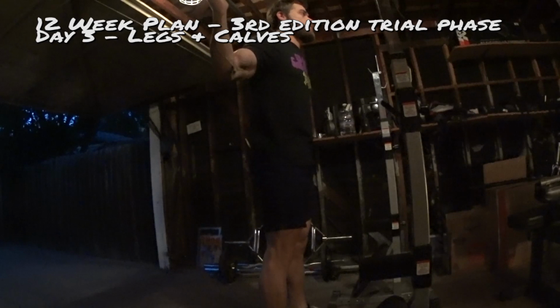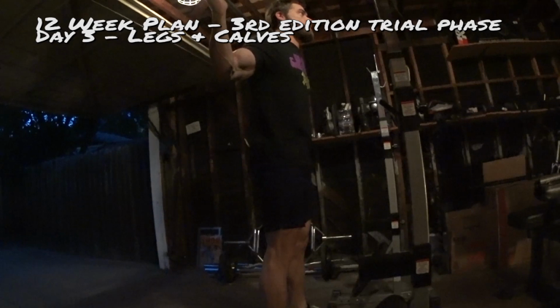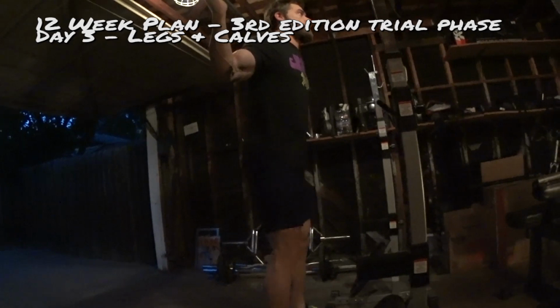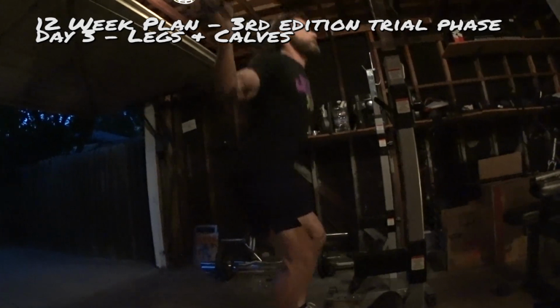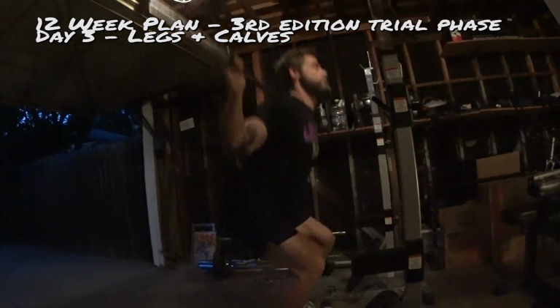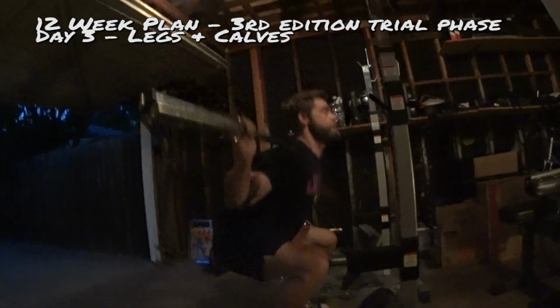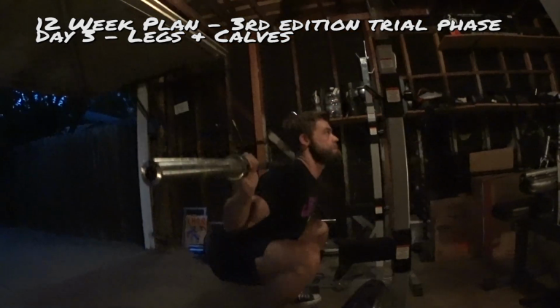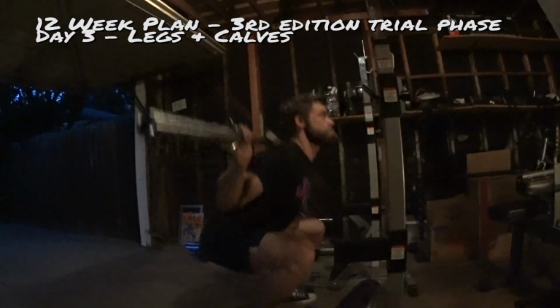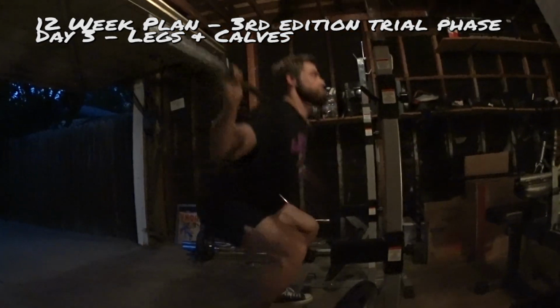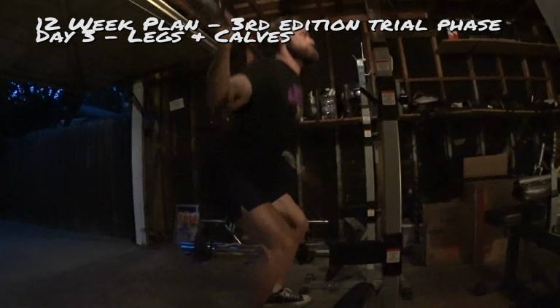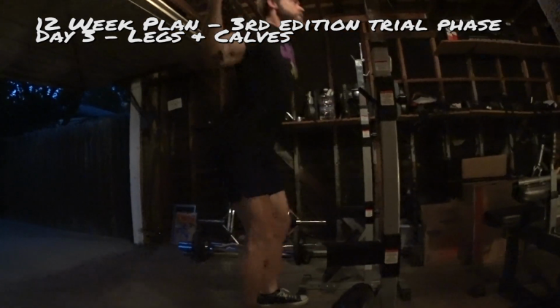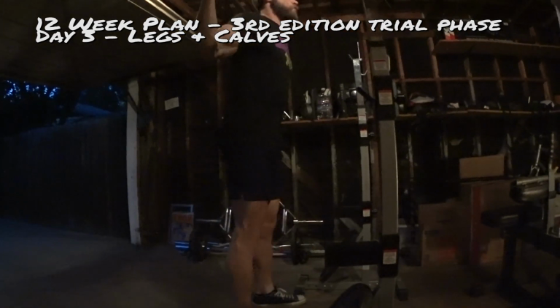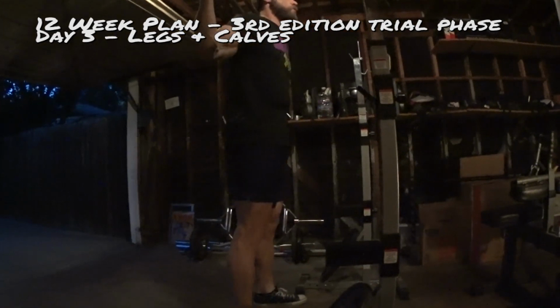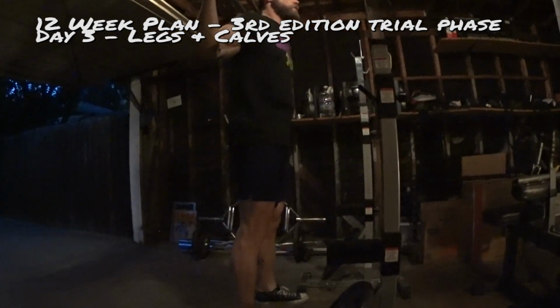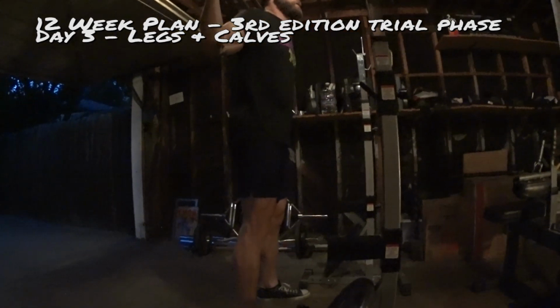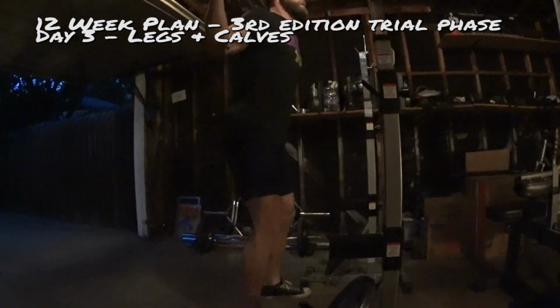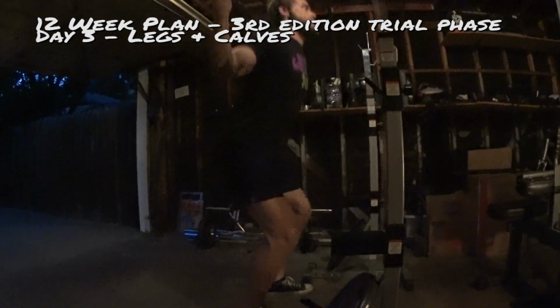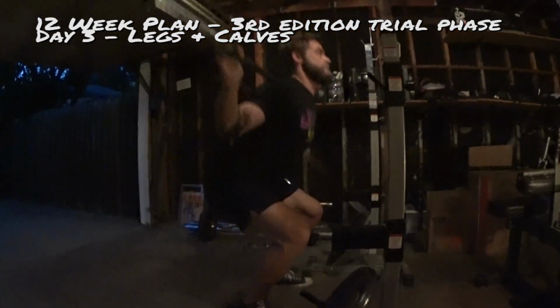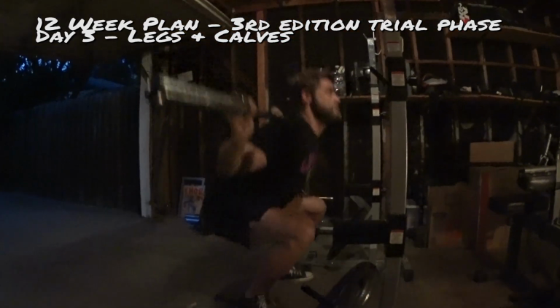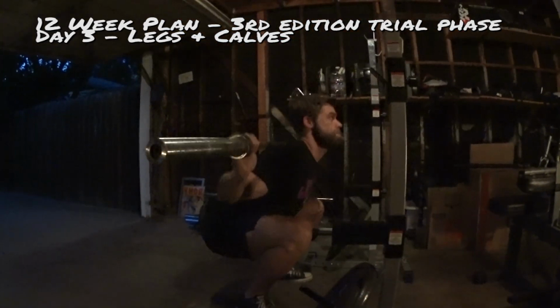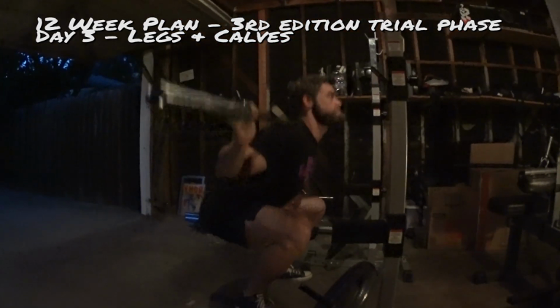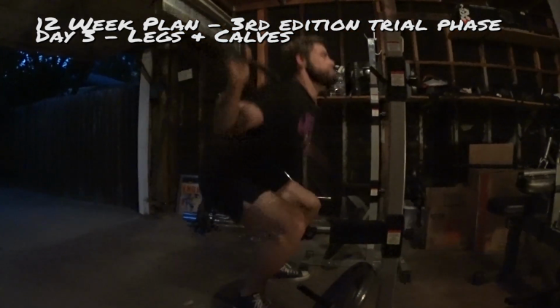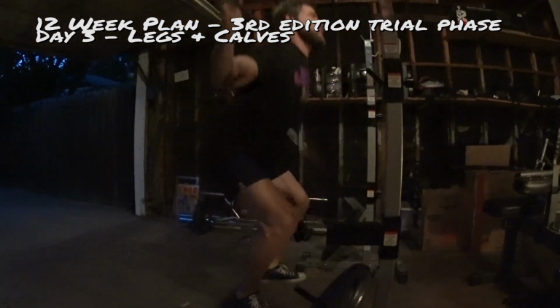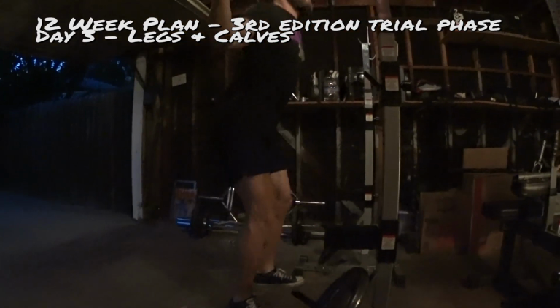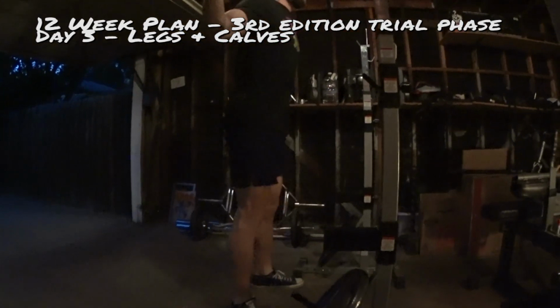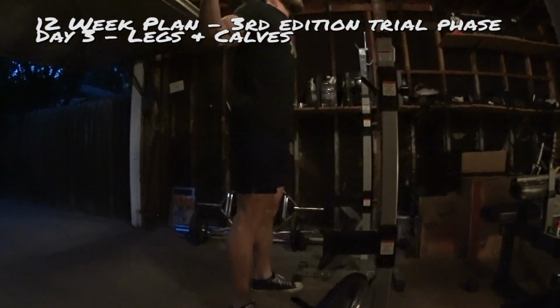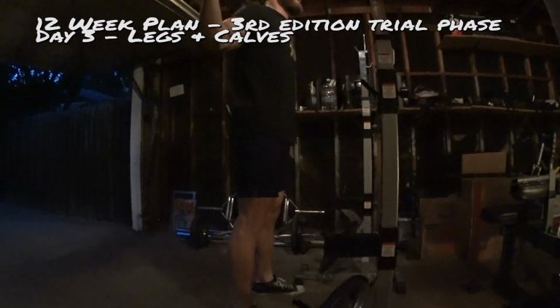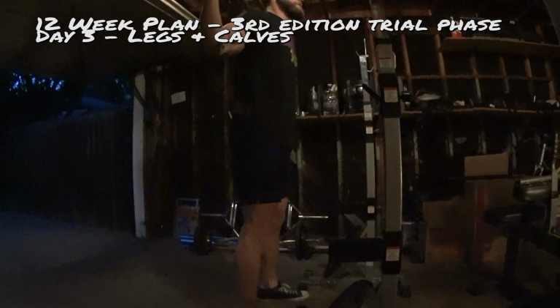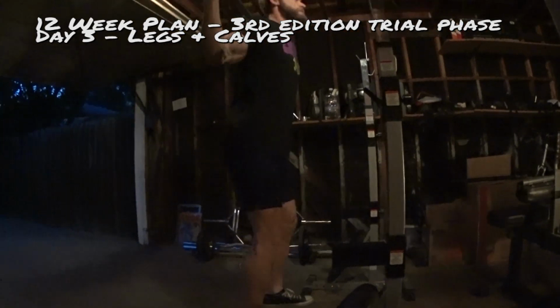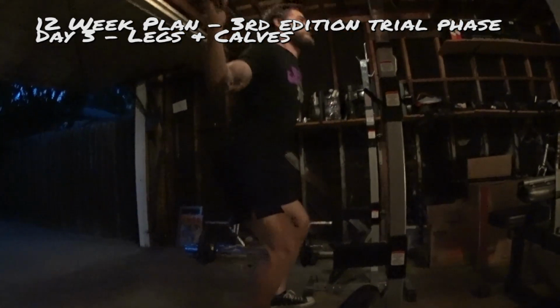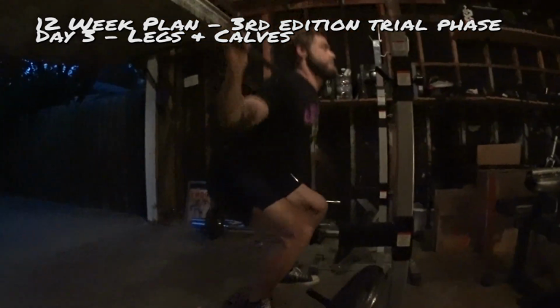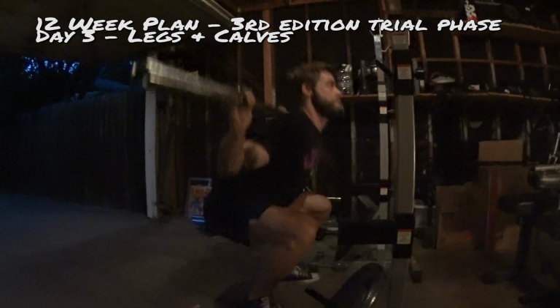Day 3, 12-week plan tryout. Gonna be hitting legs today.